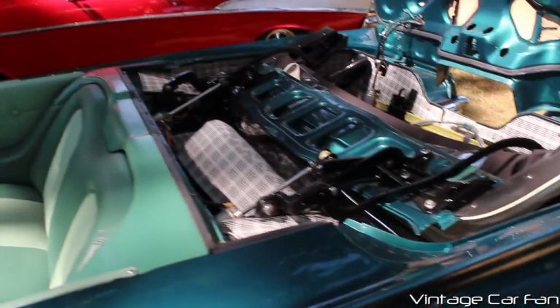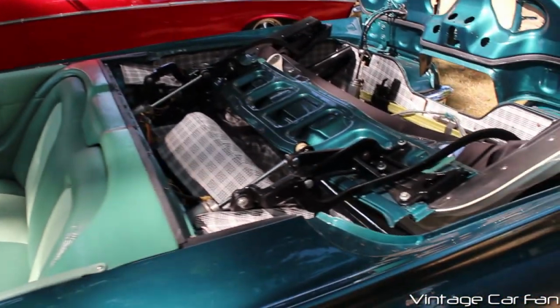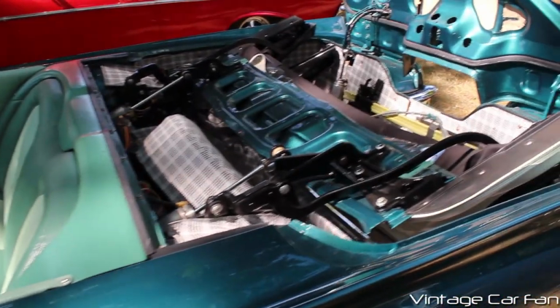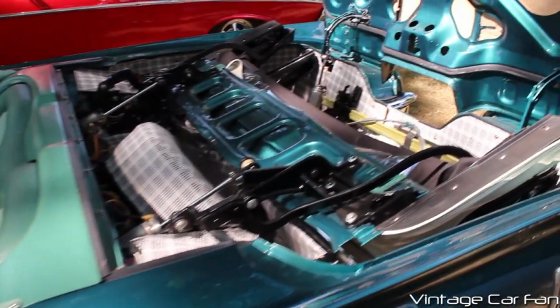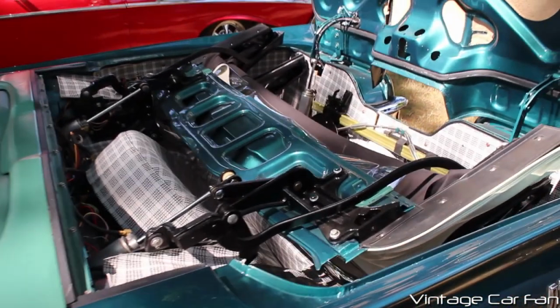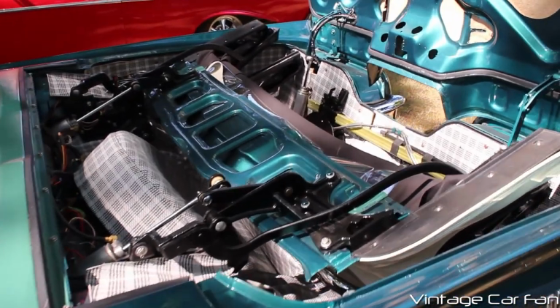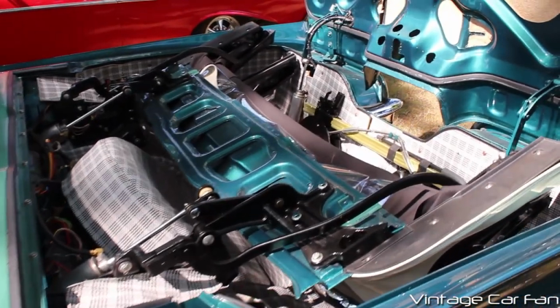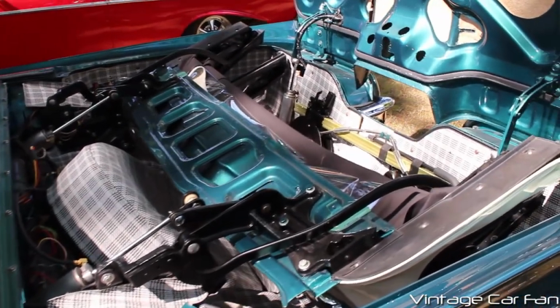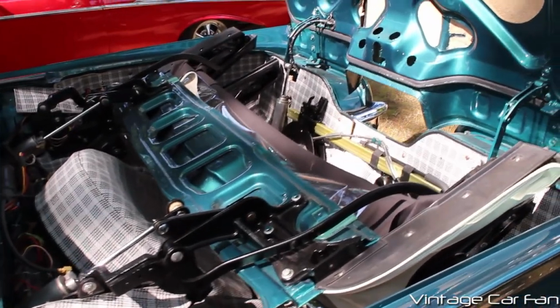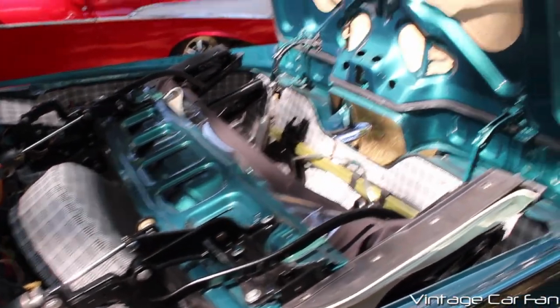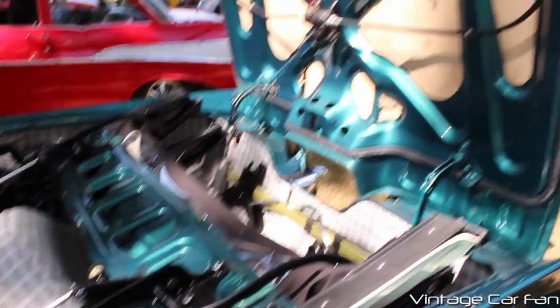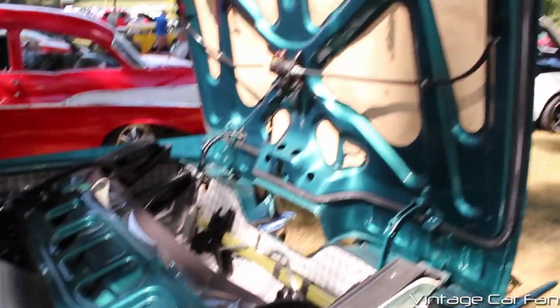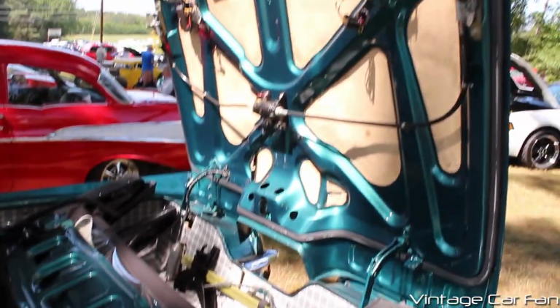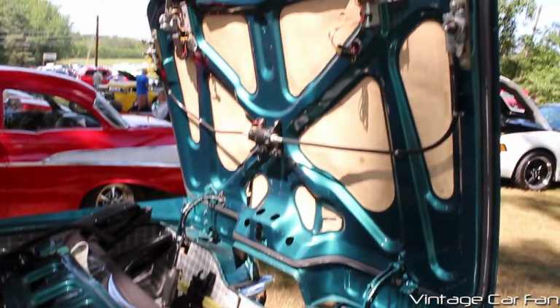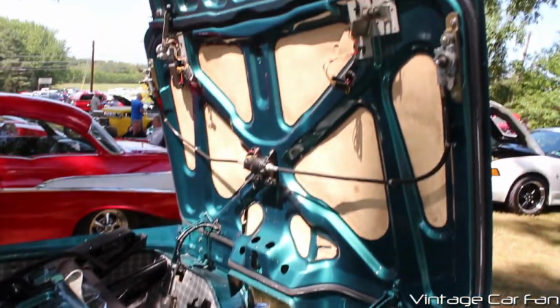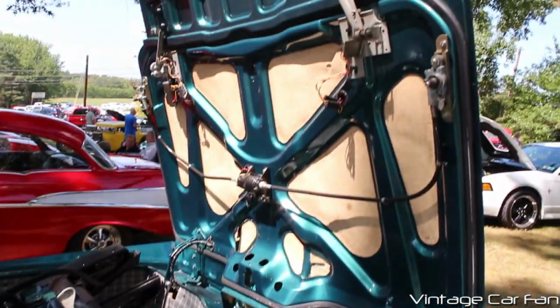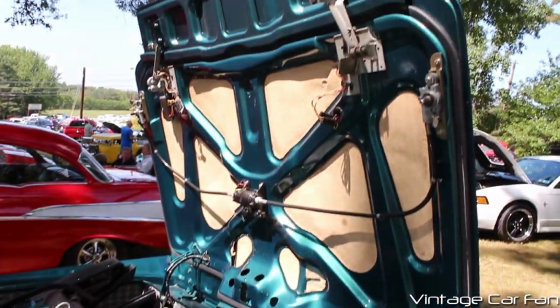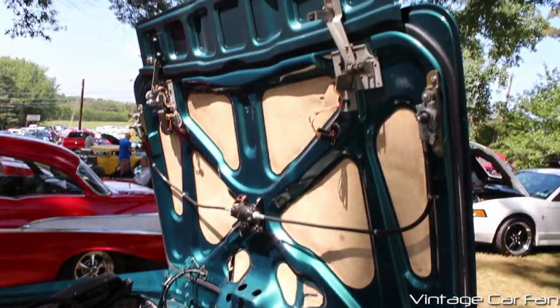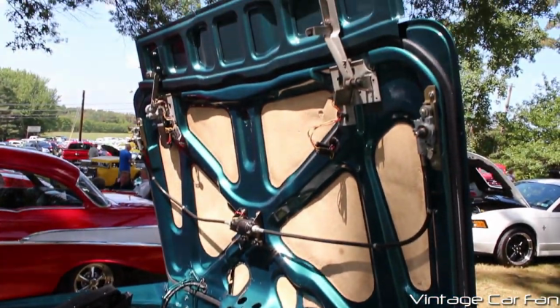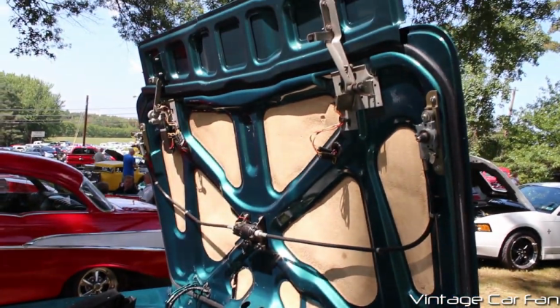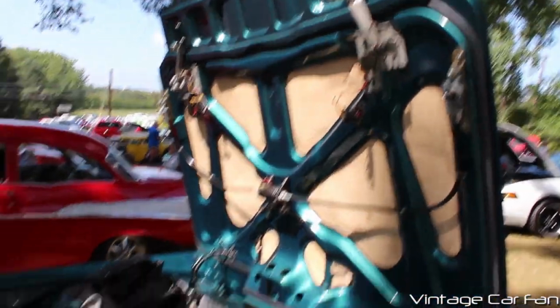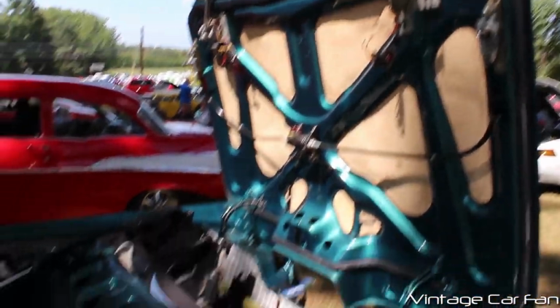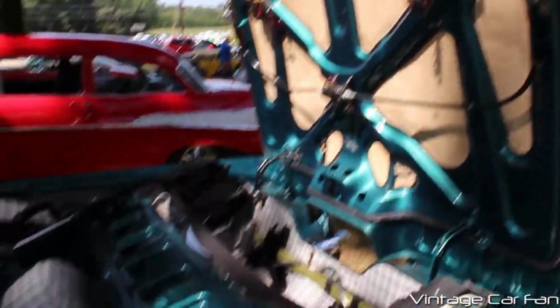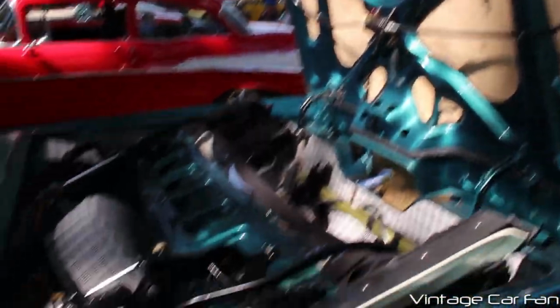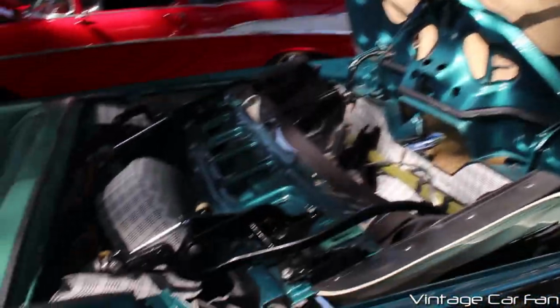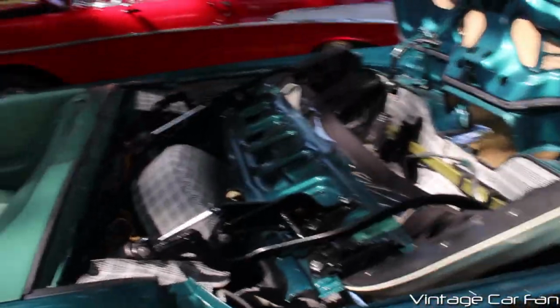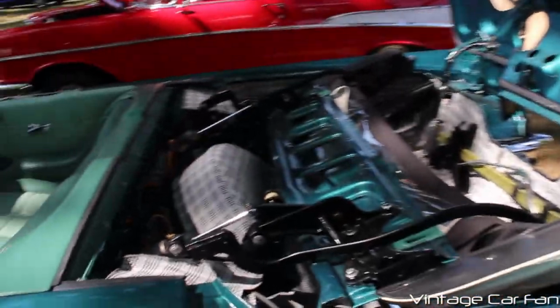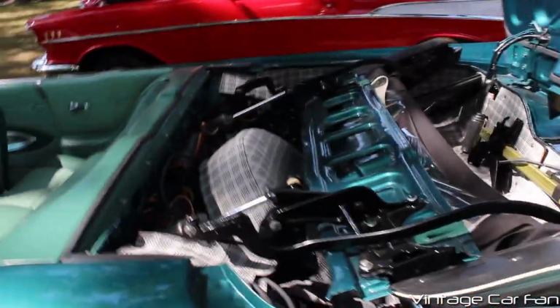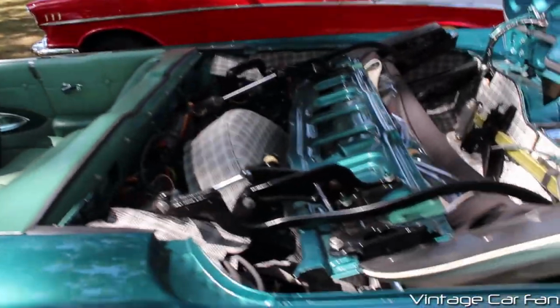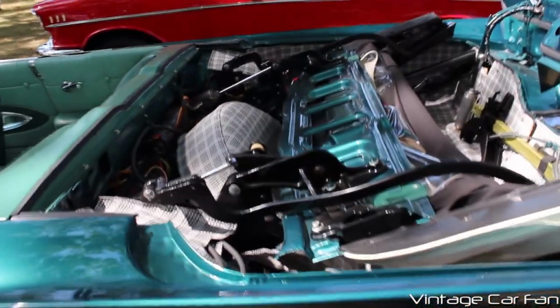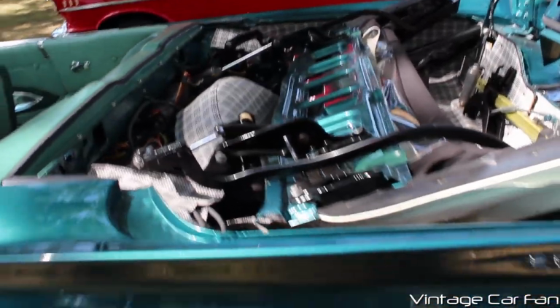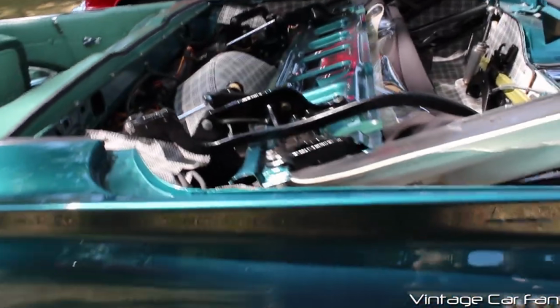He still has the trunk opened up here, so you can see the convertible top the way it's stowed away, and it is just a massive trunk.